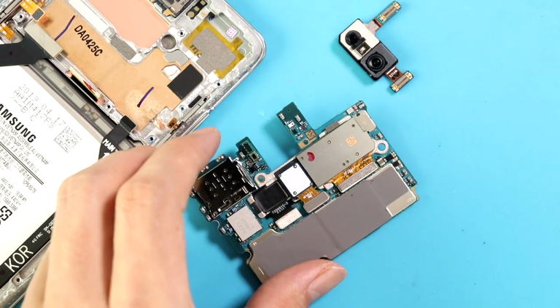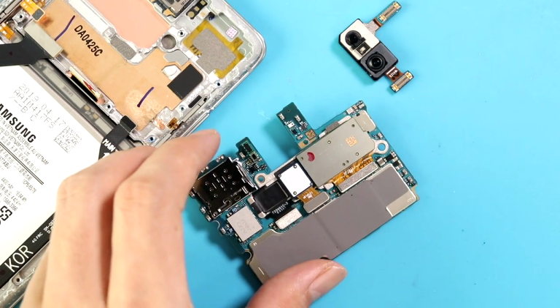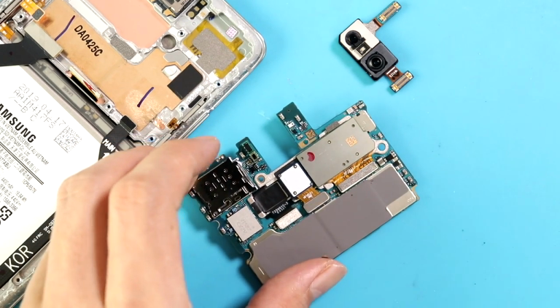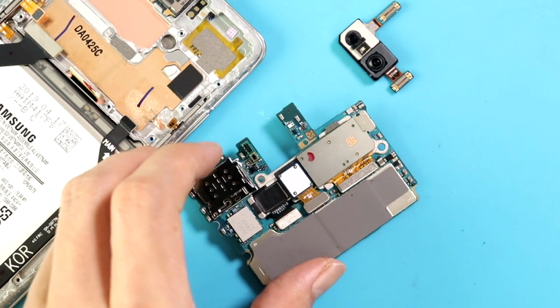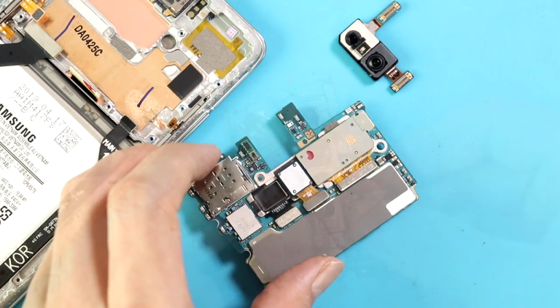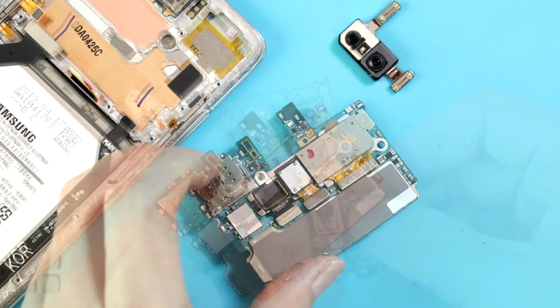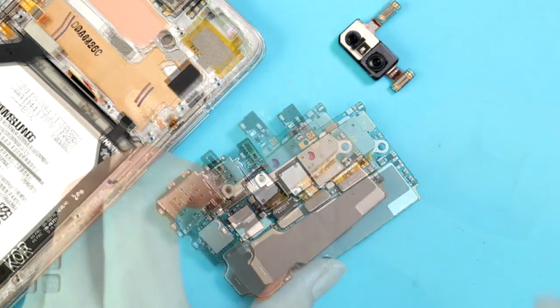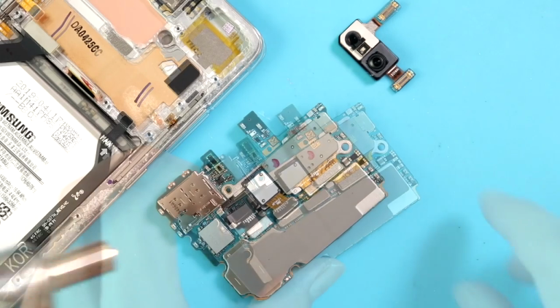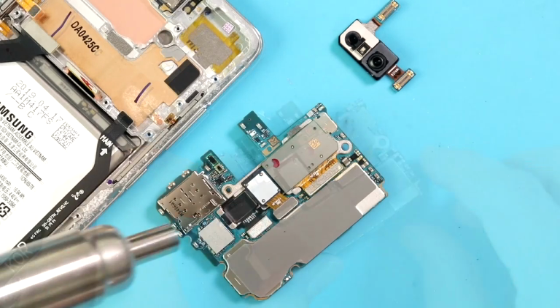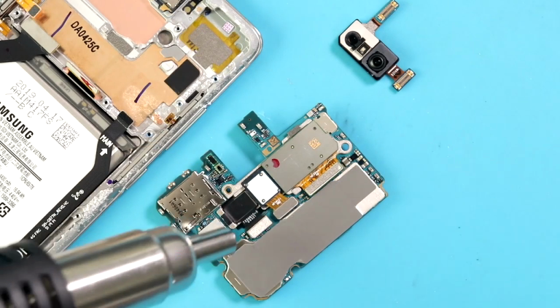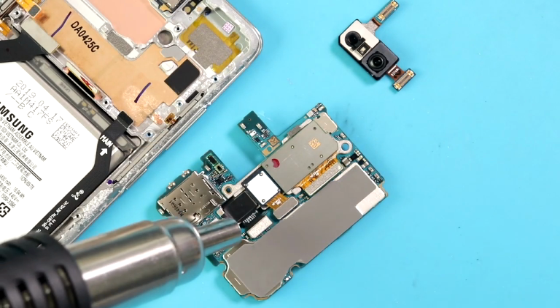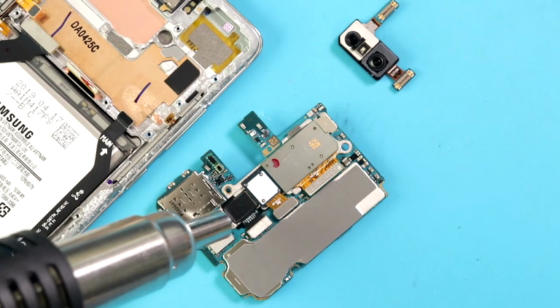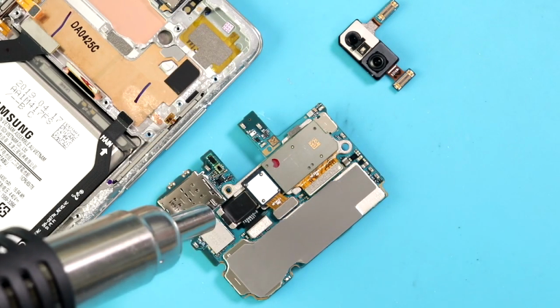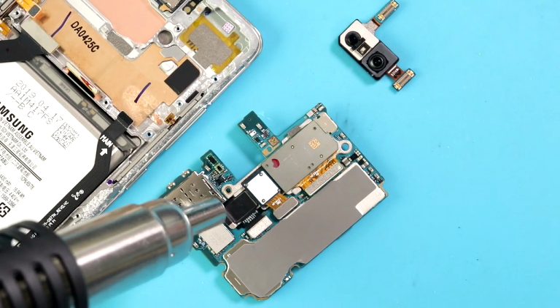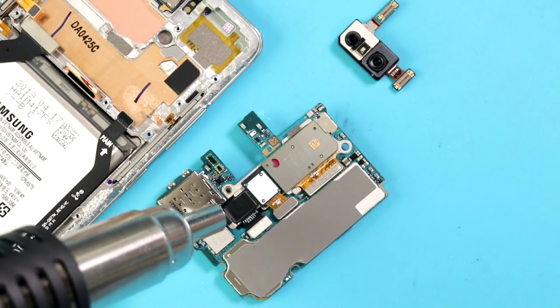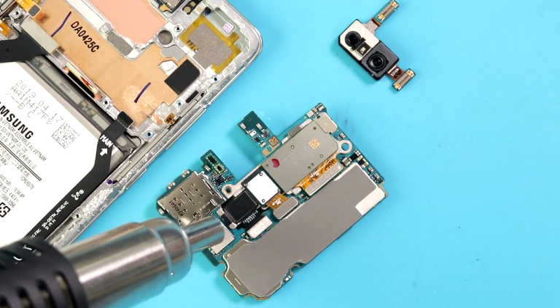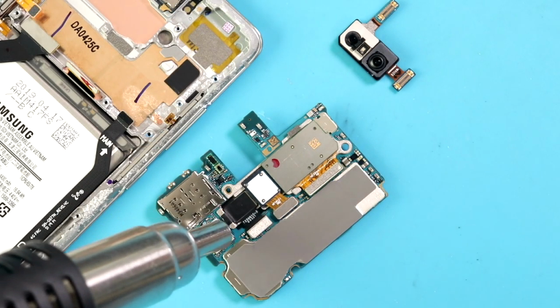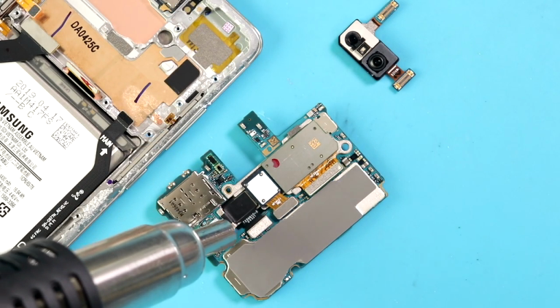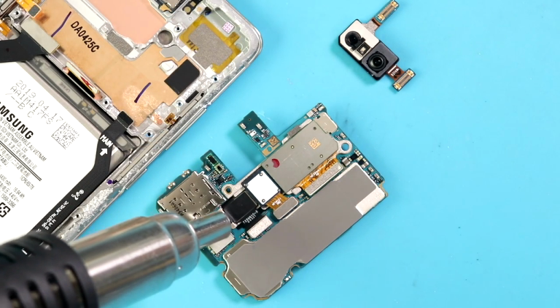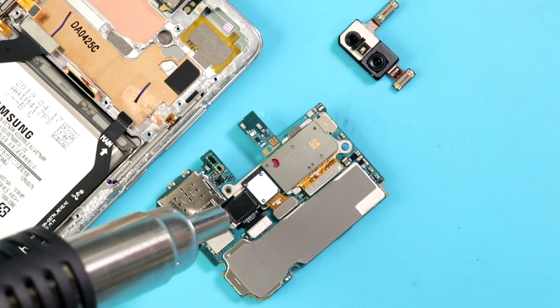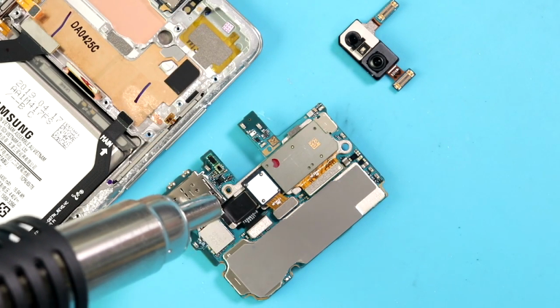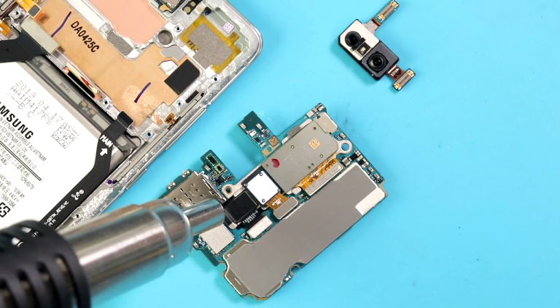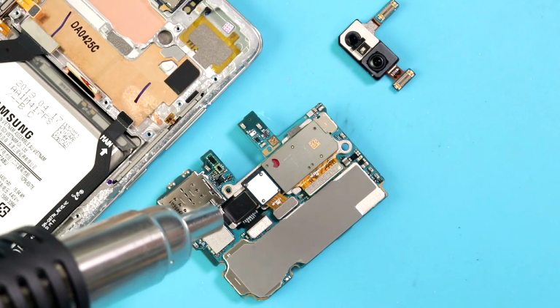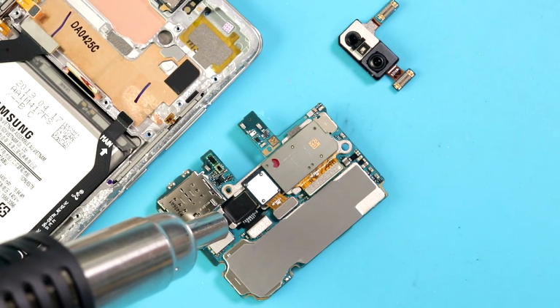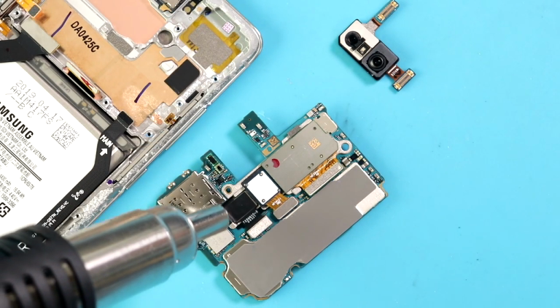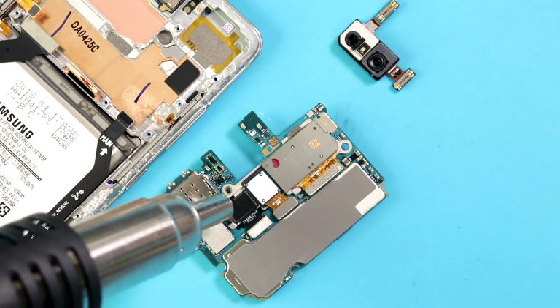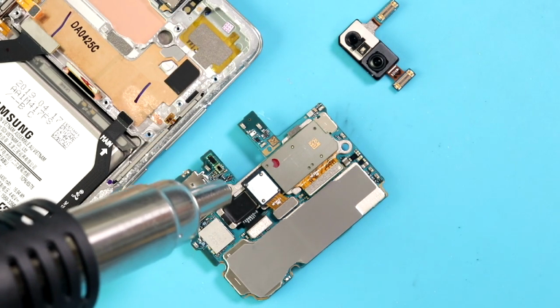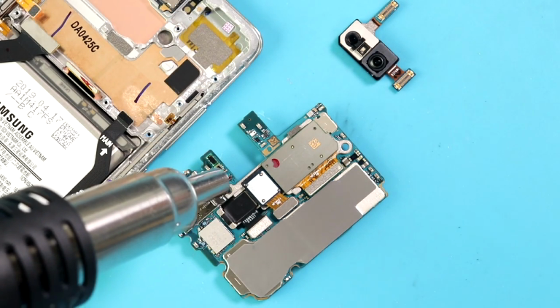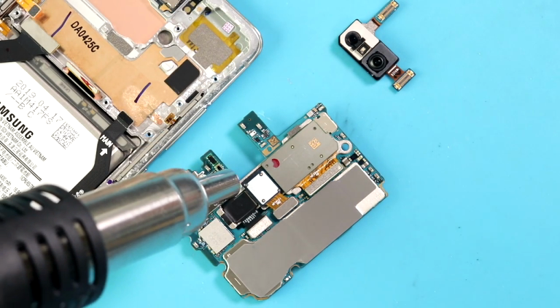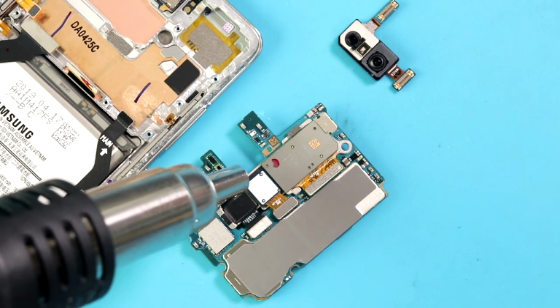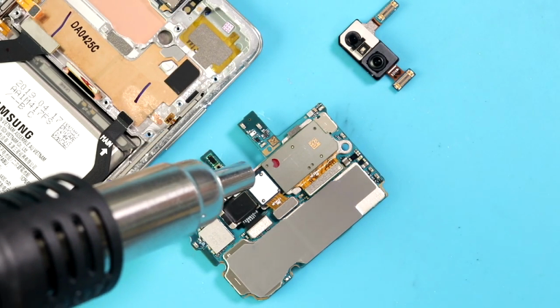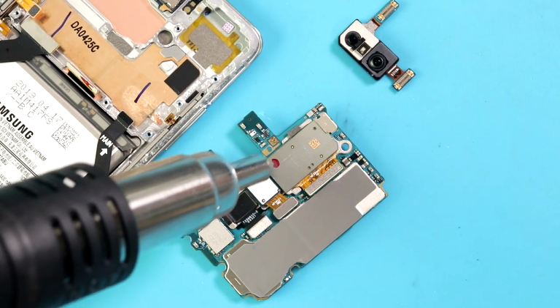Next, apply heat to the glue under the camera unit, and then gently take out the broken rear camera unit using a pry tool.